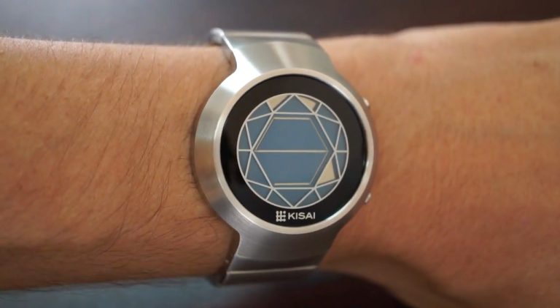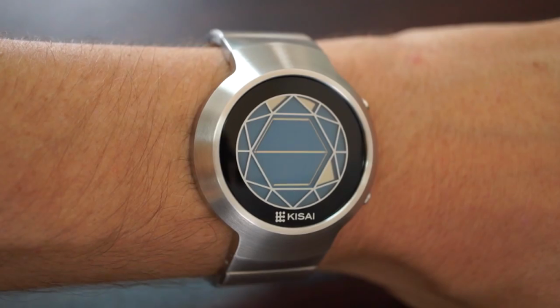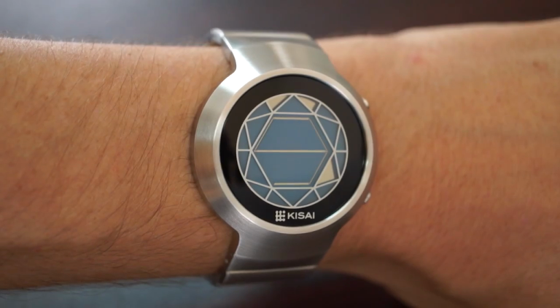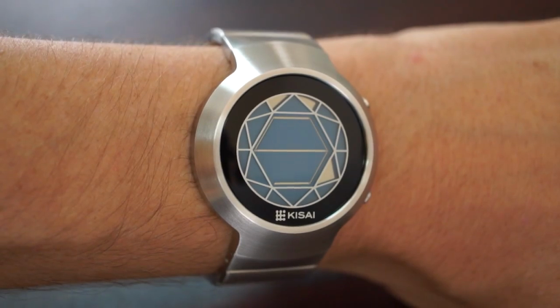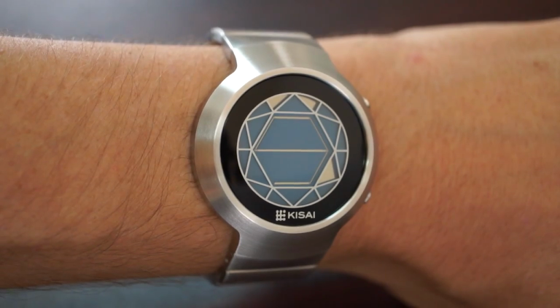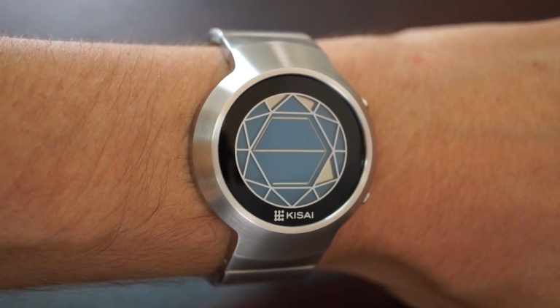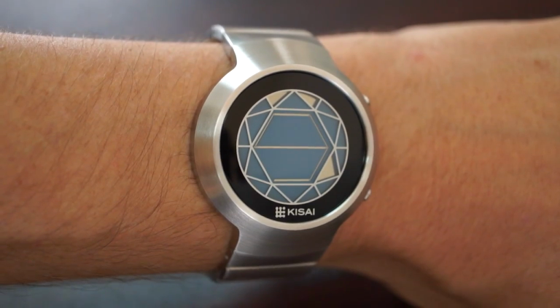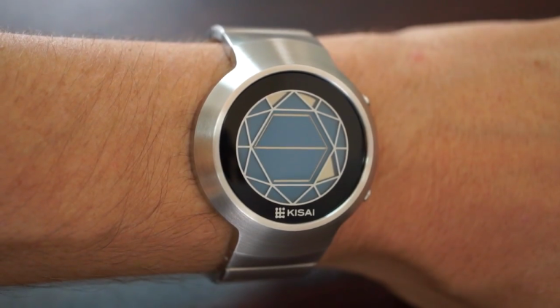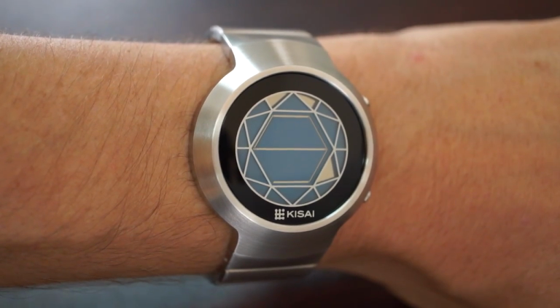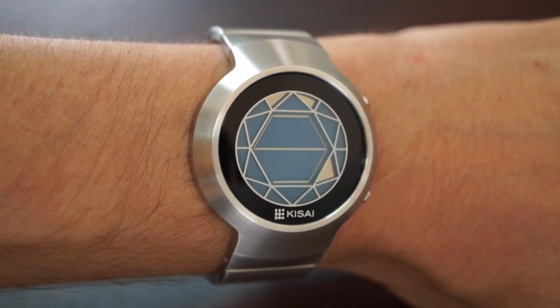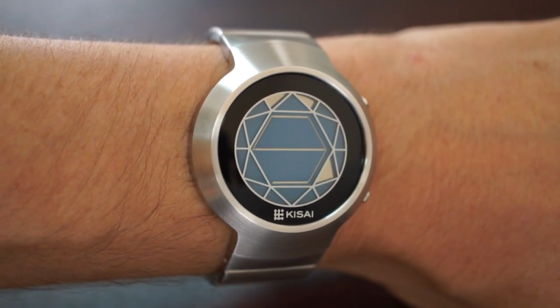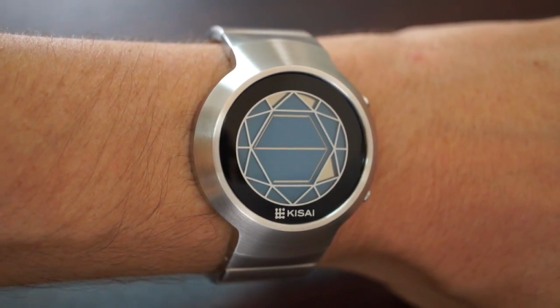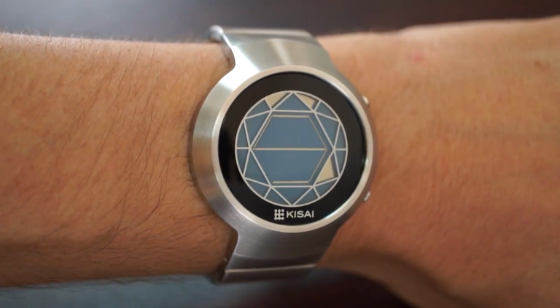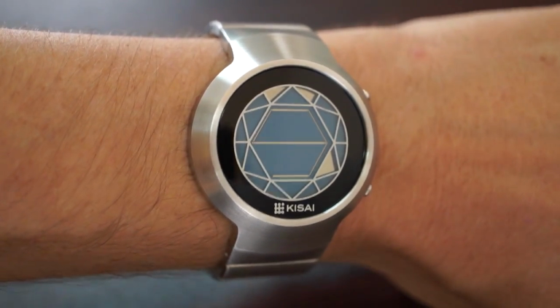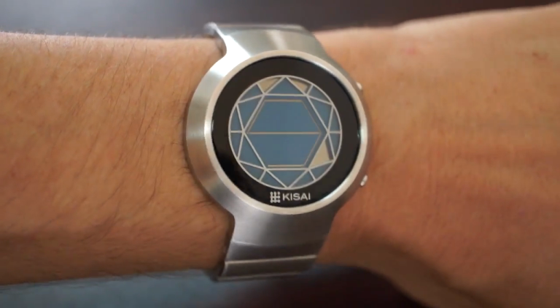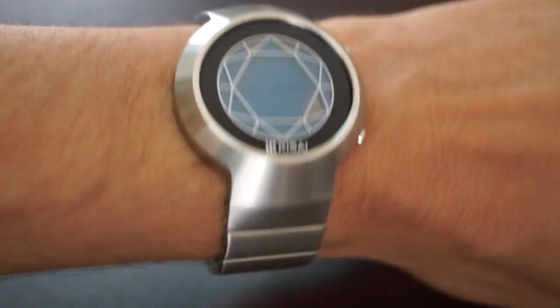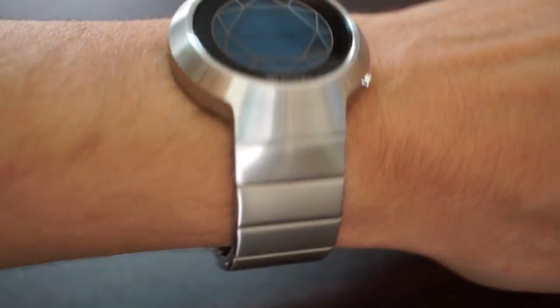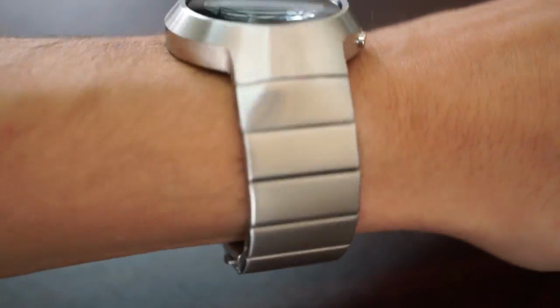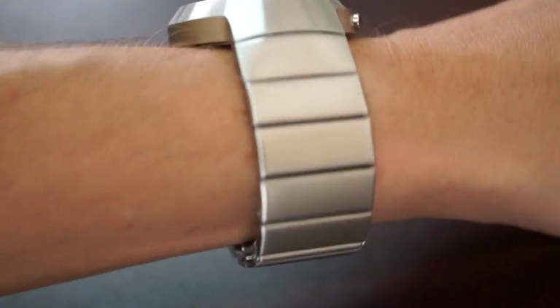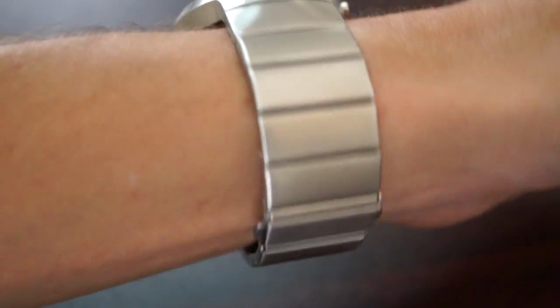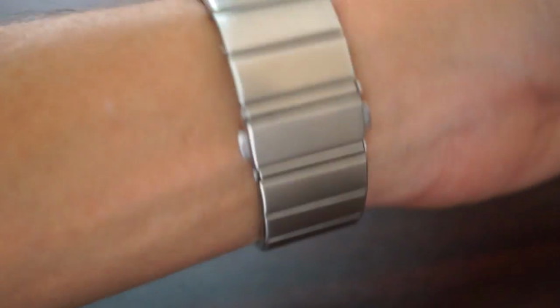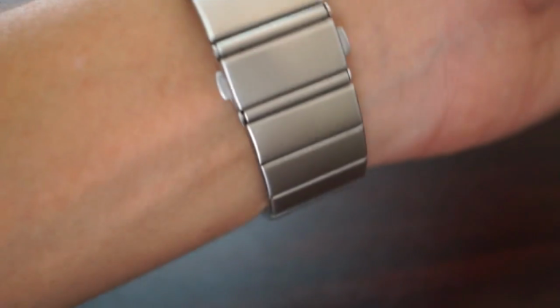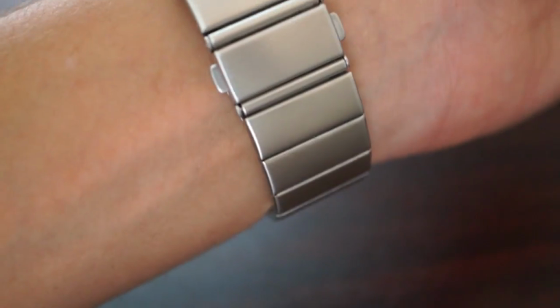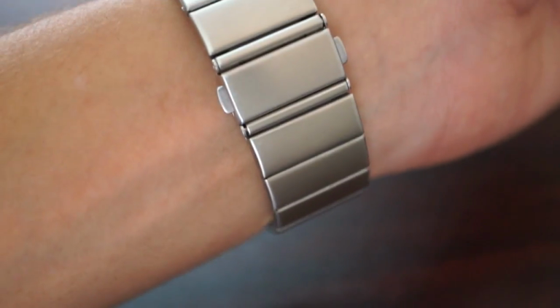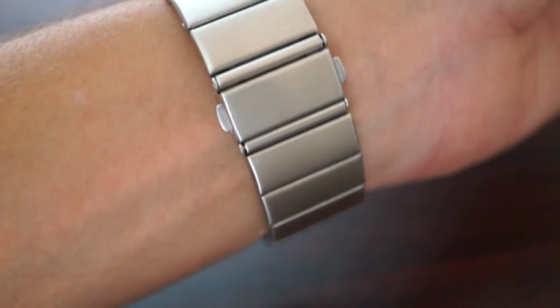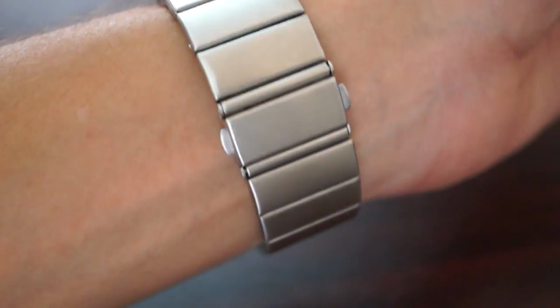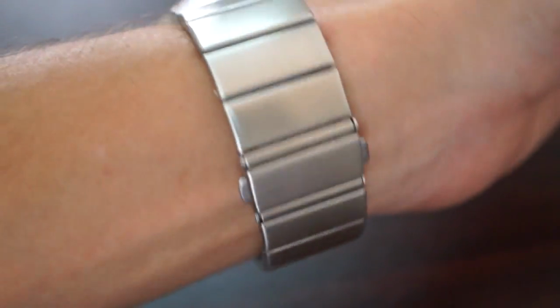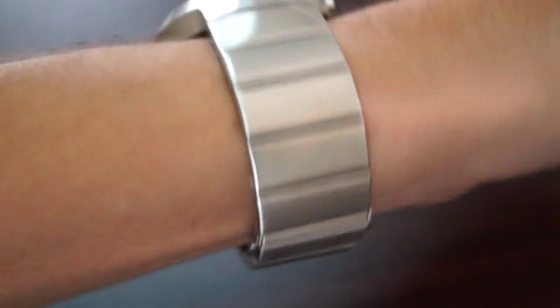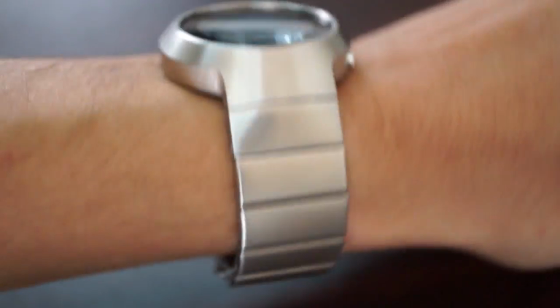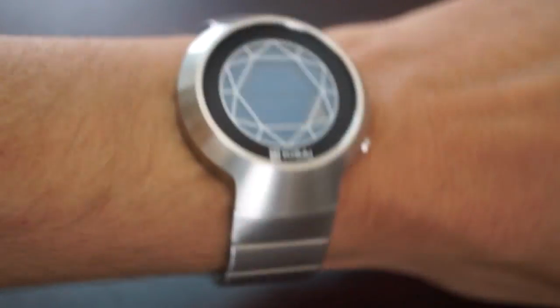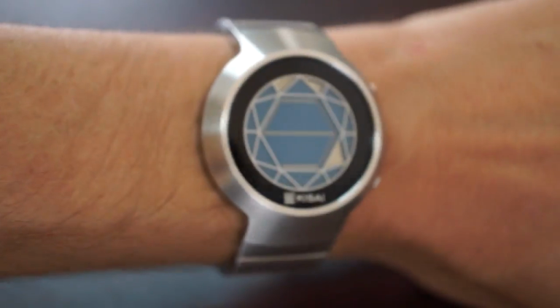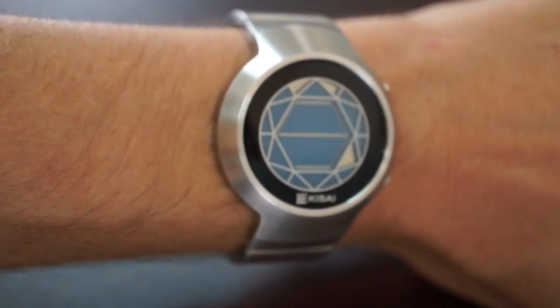So that is the Keysight Polygon watch from Tokyo Flash Japan.